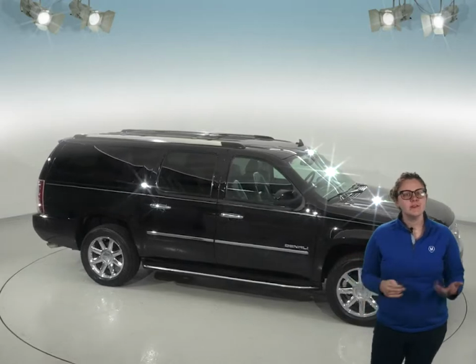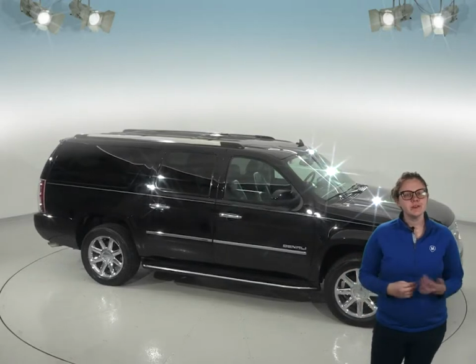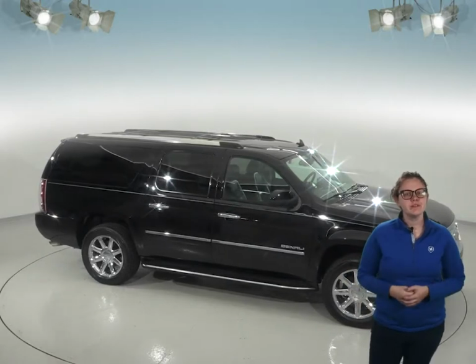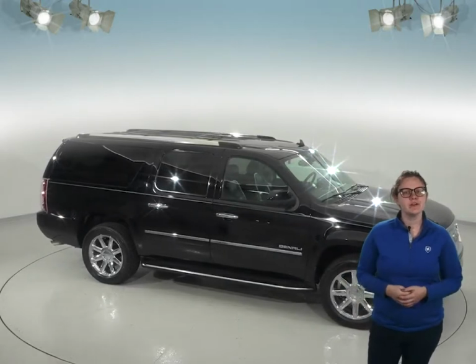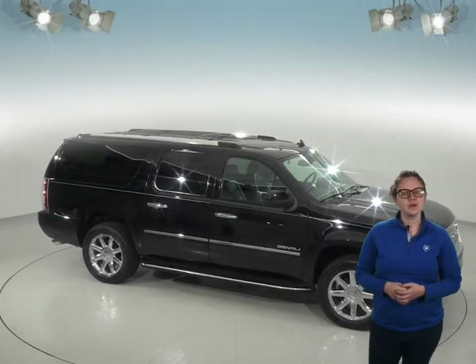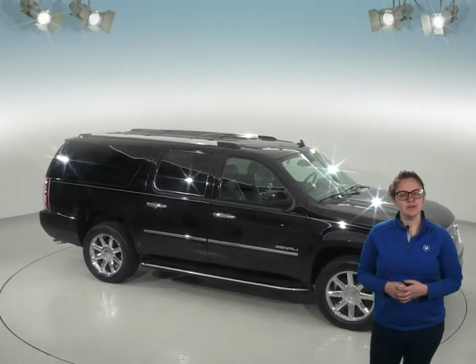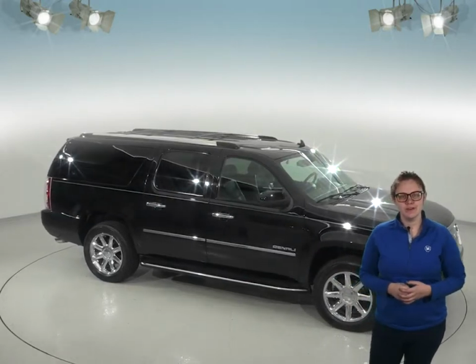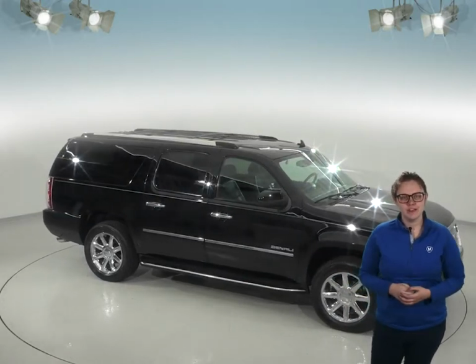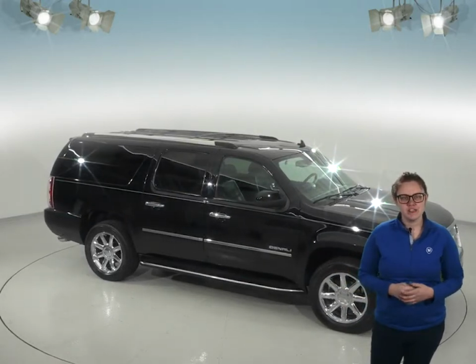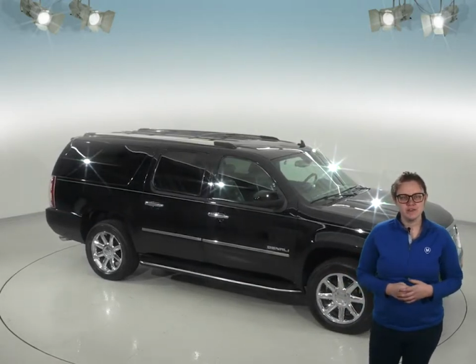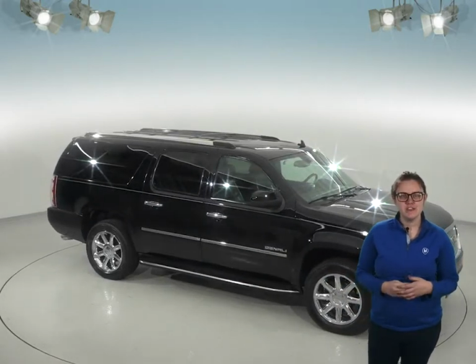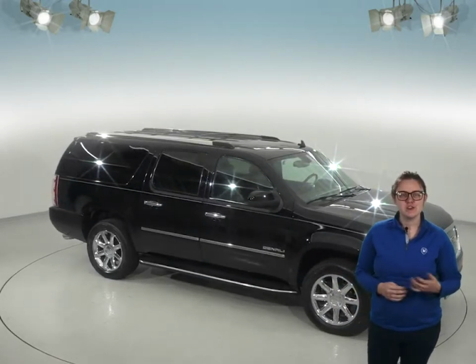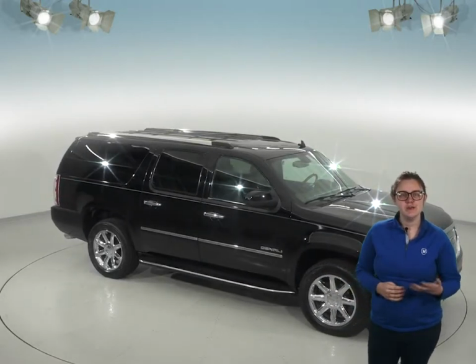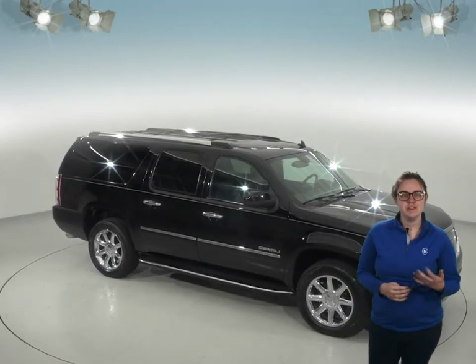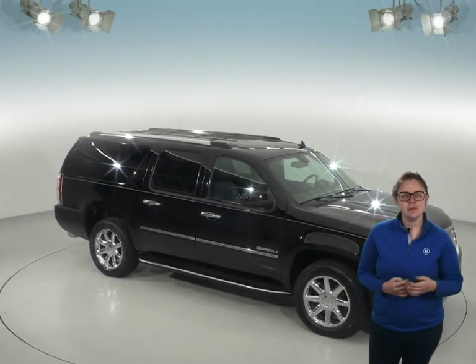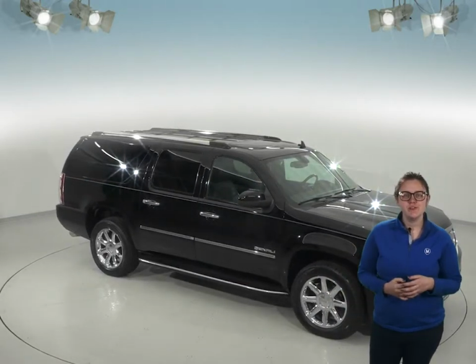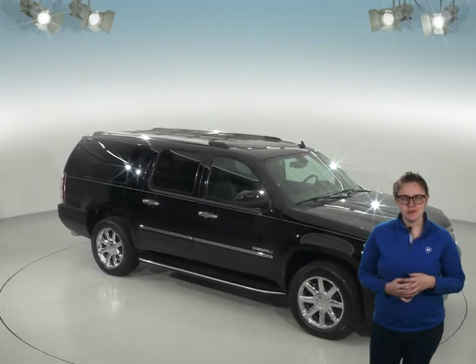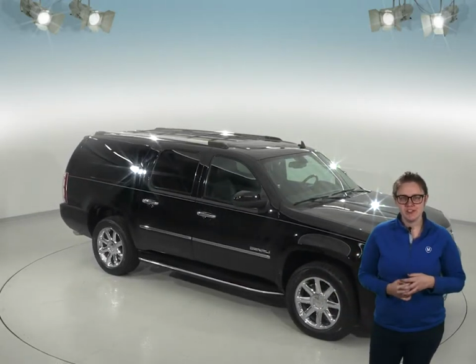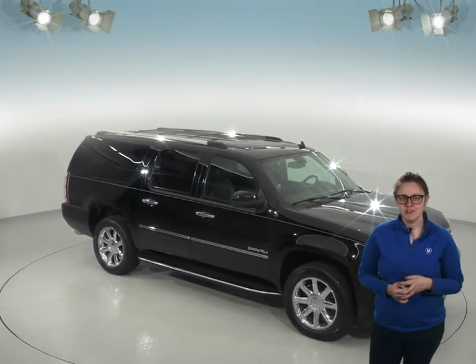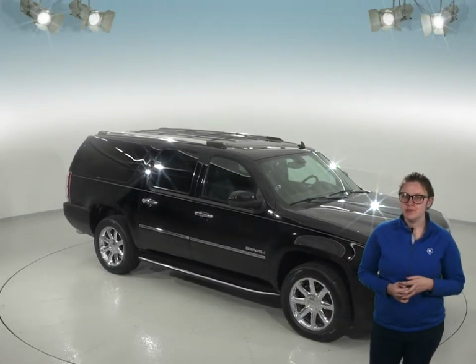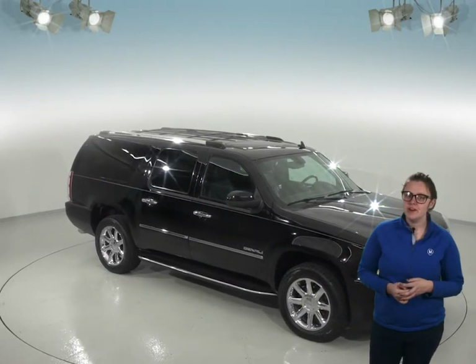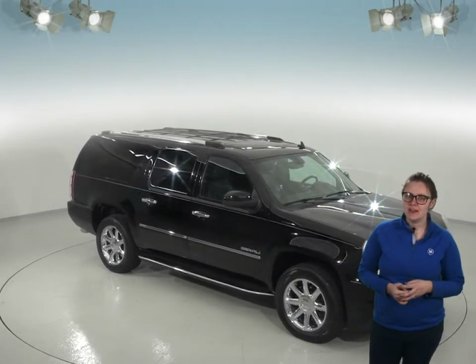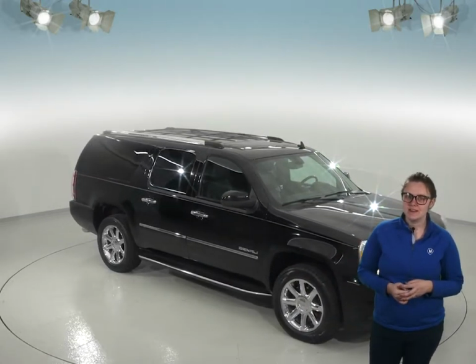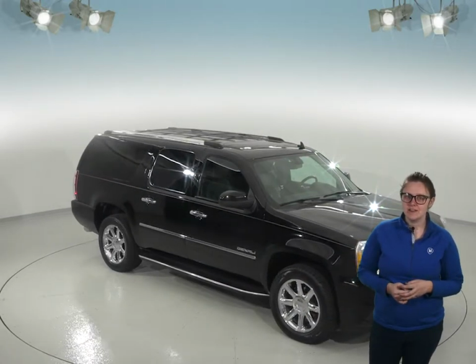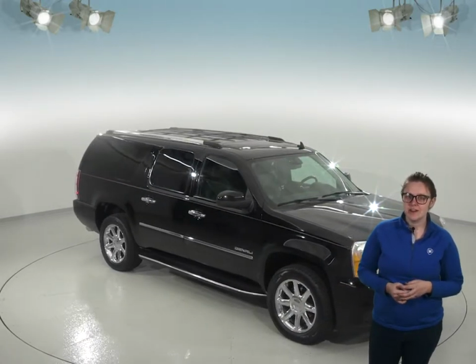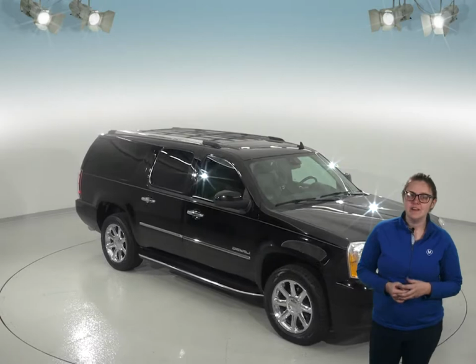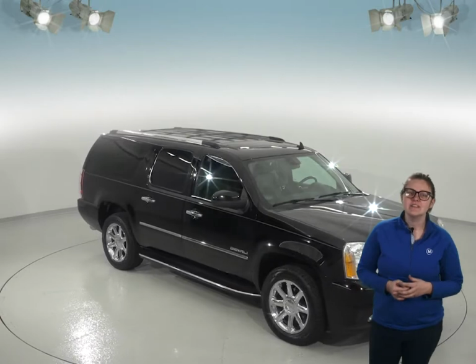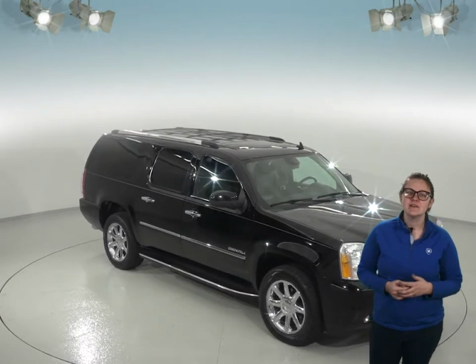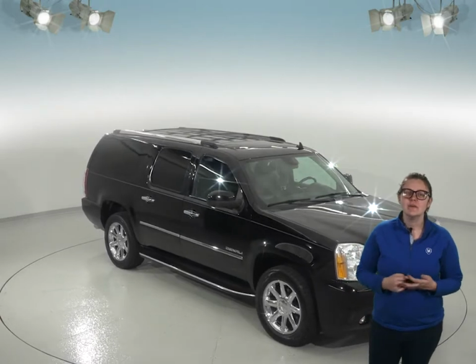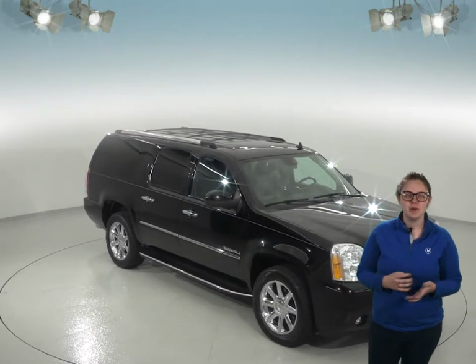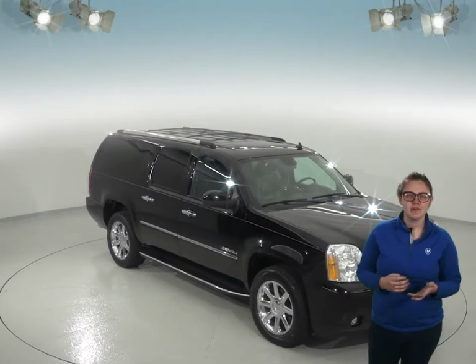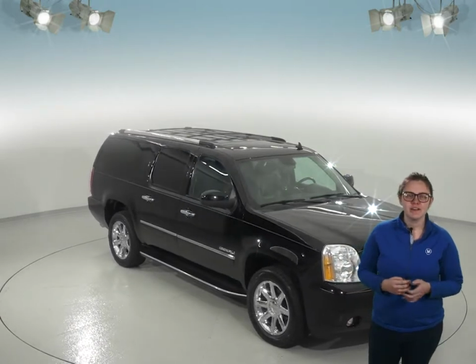If you're looking for a great family SUV, this 2012 GMC Yukon XL Denali is going to be perfect.